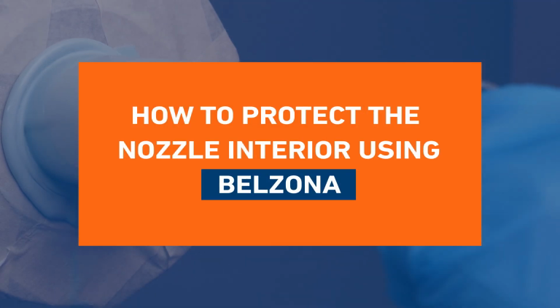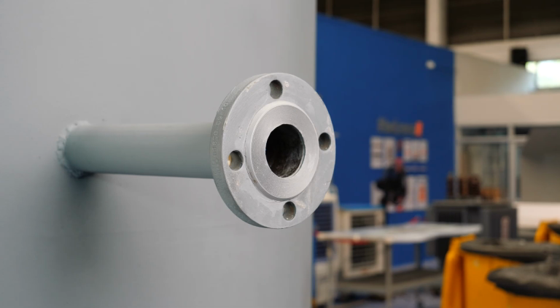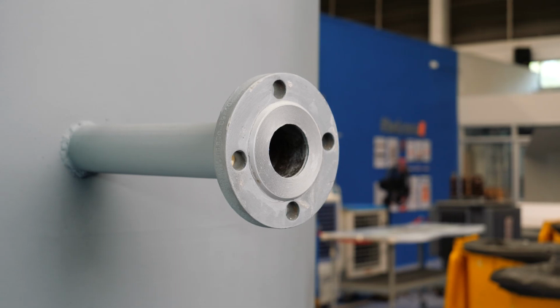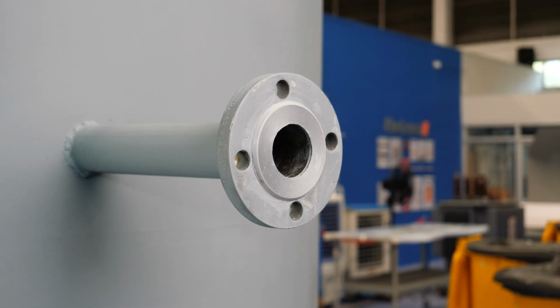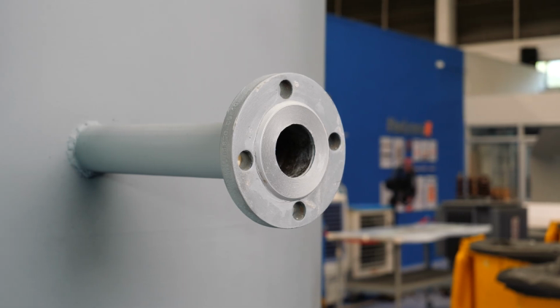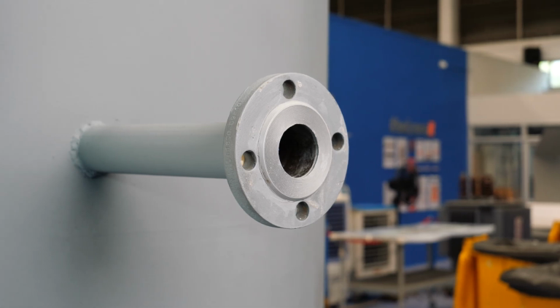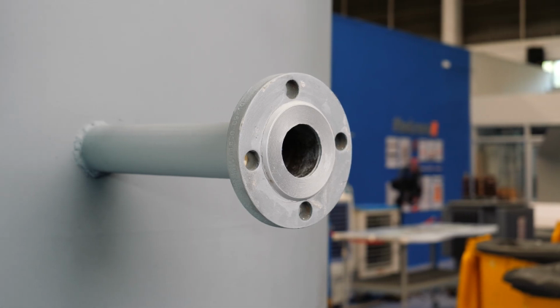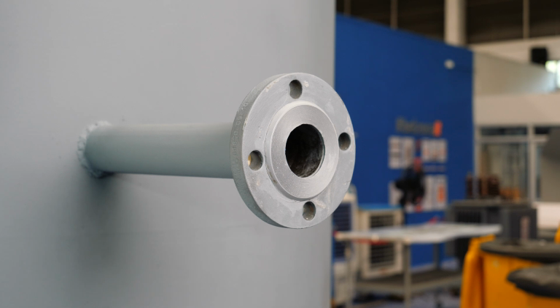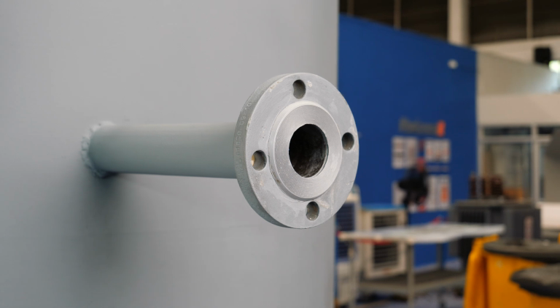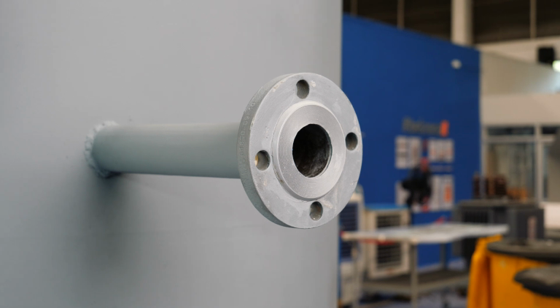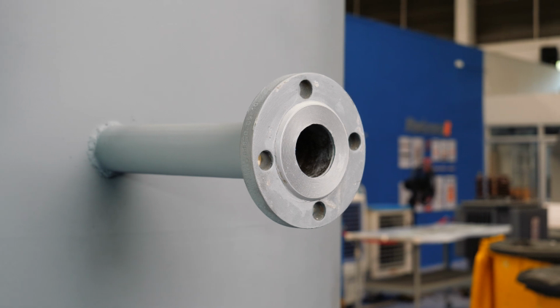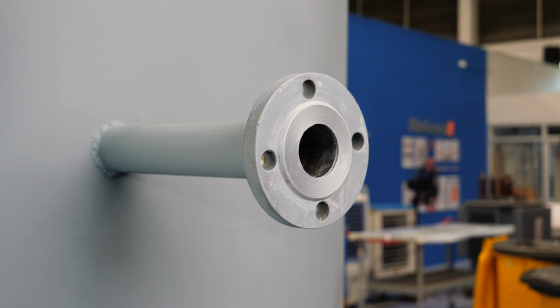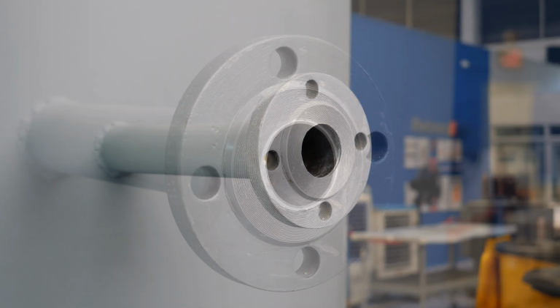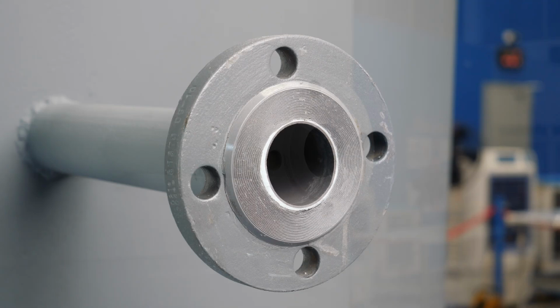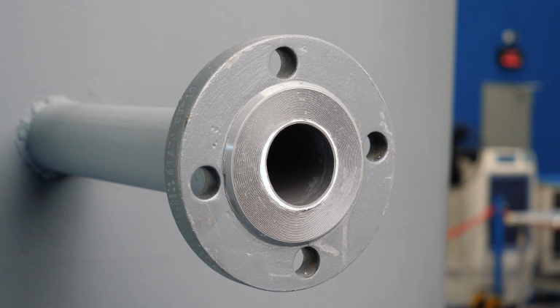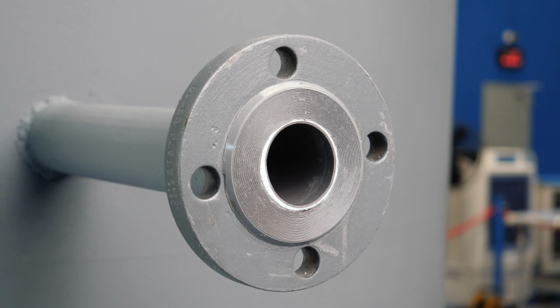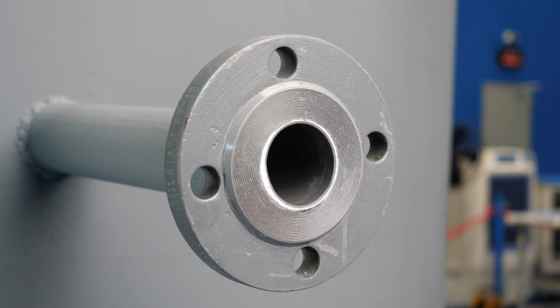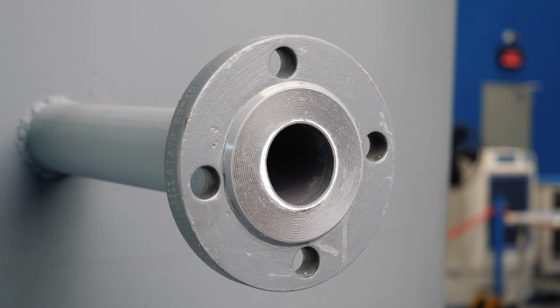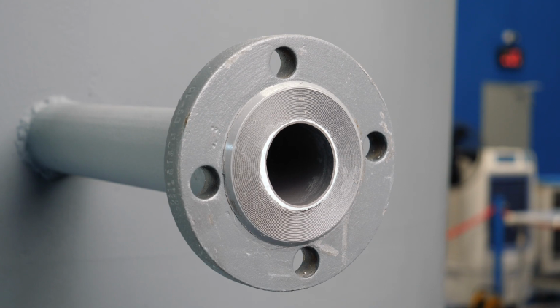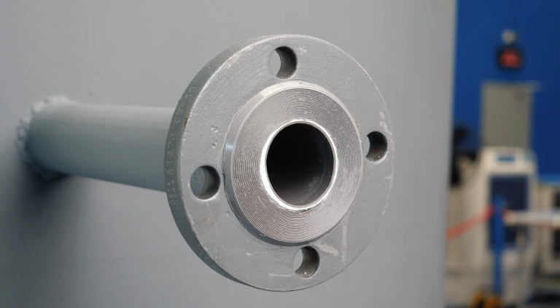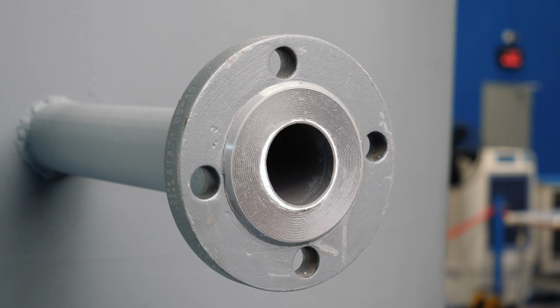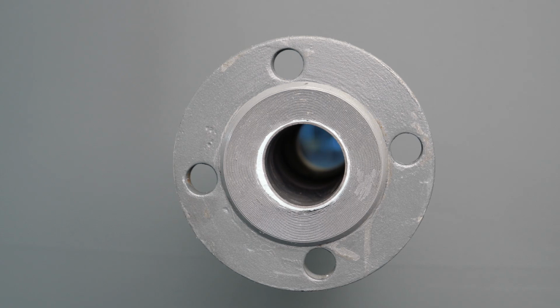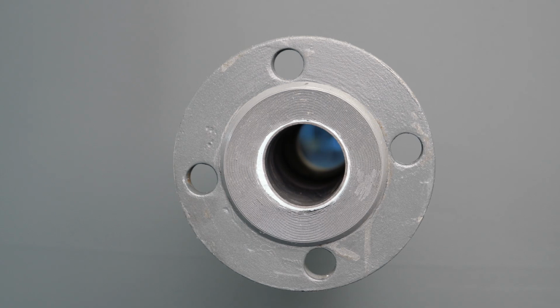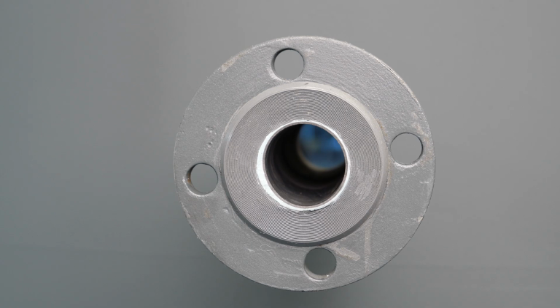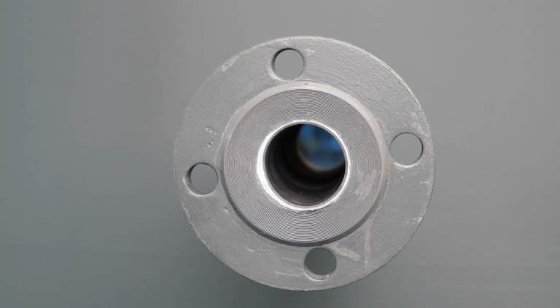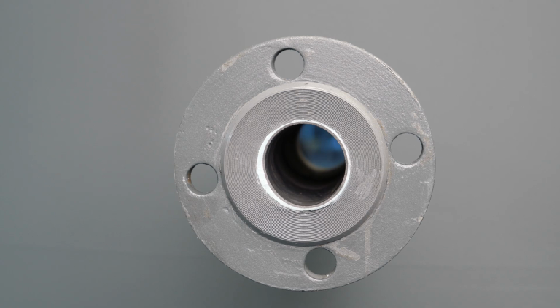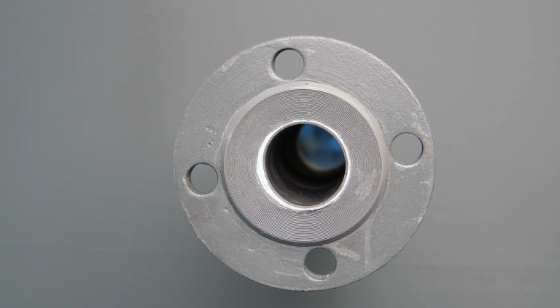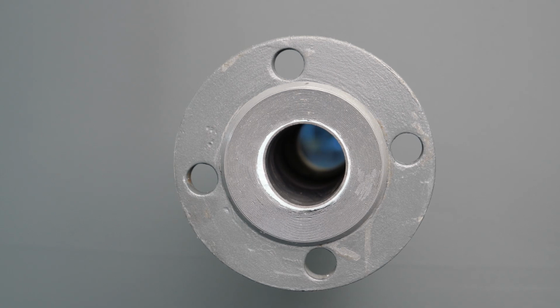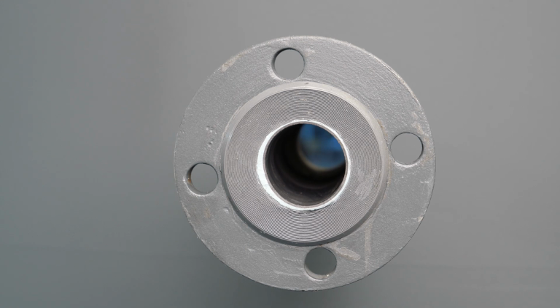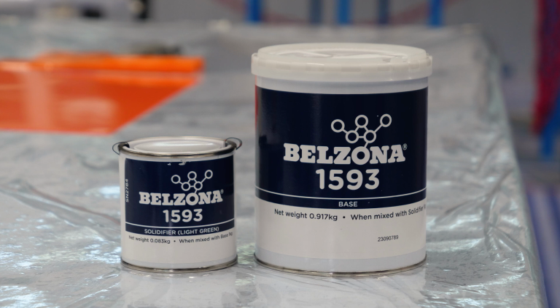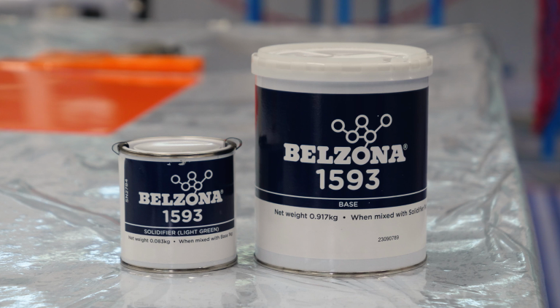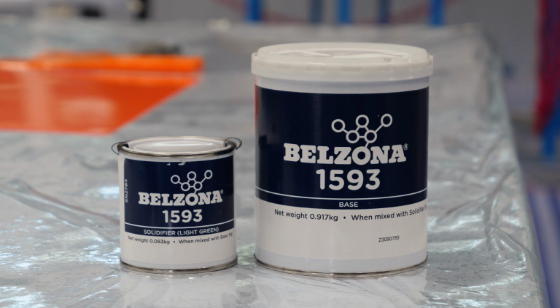Welcome to our comprehensive guide which demonstrates how to effectively bond a Belzona nozzle insert using Belzona 1593.